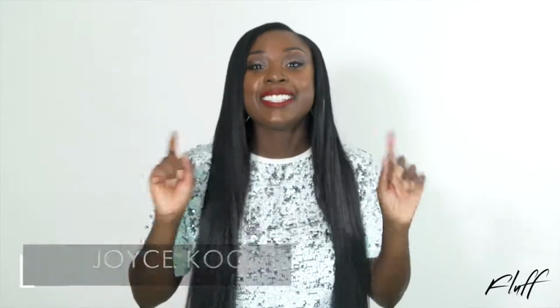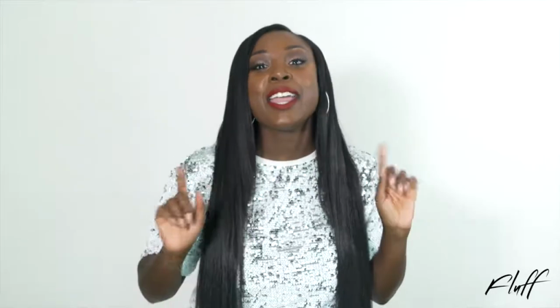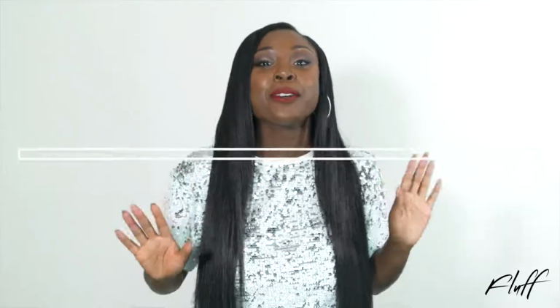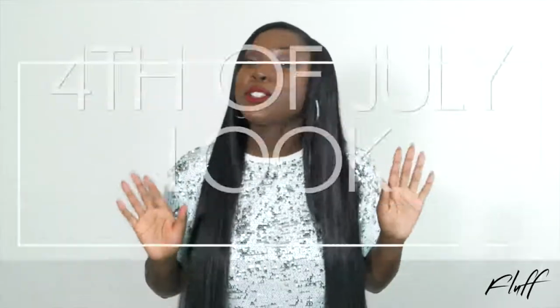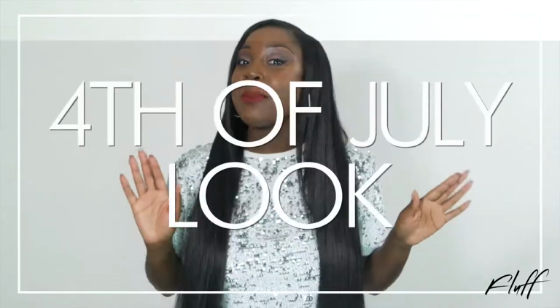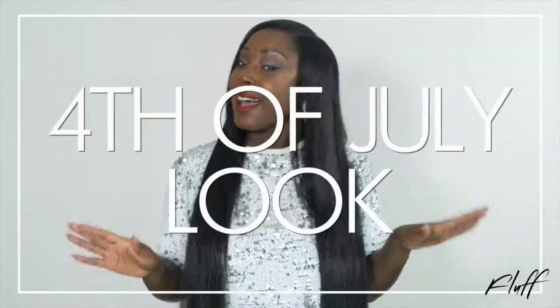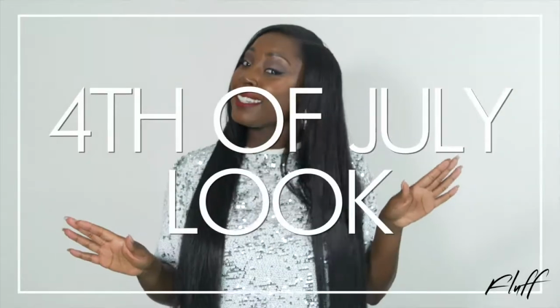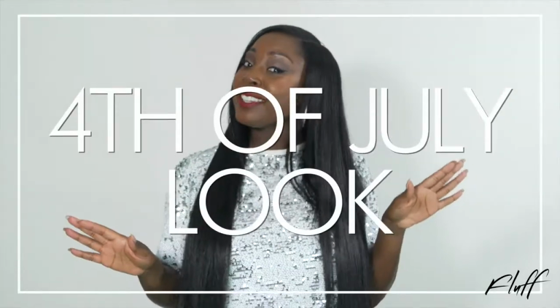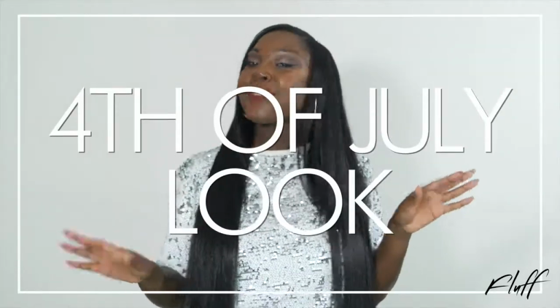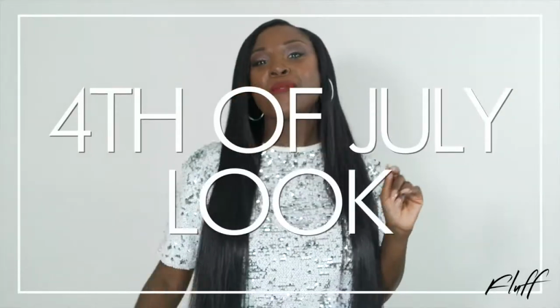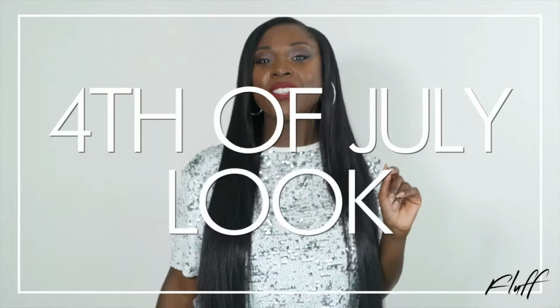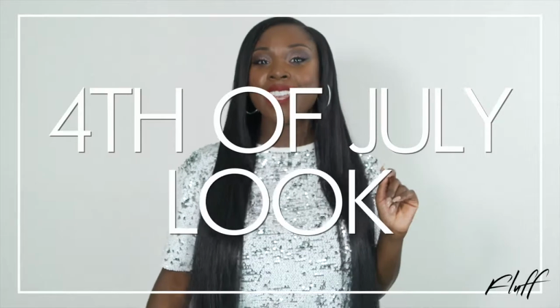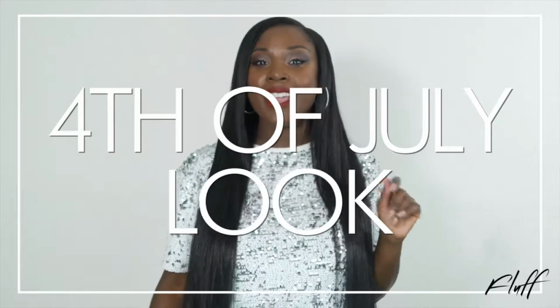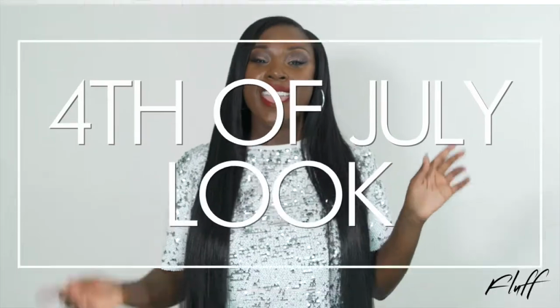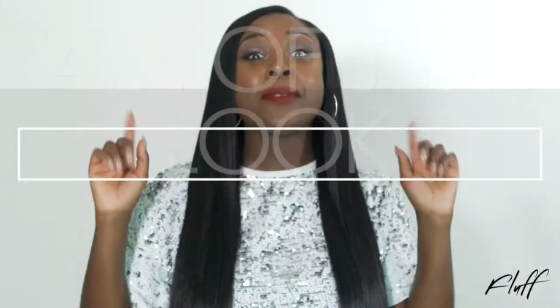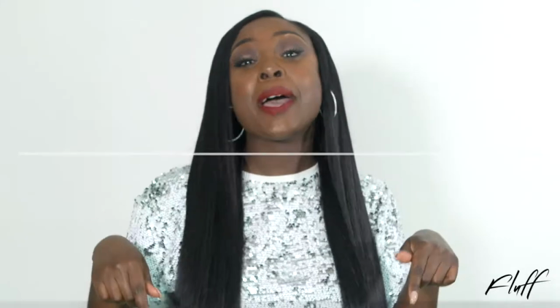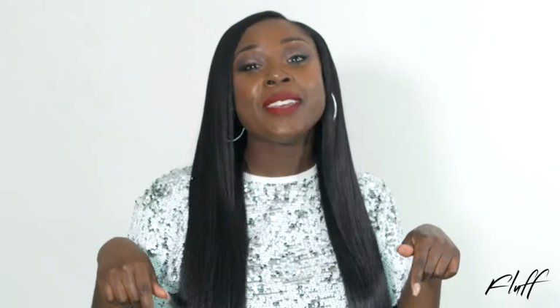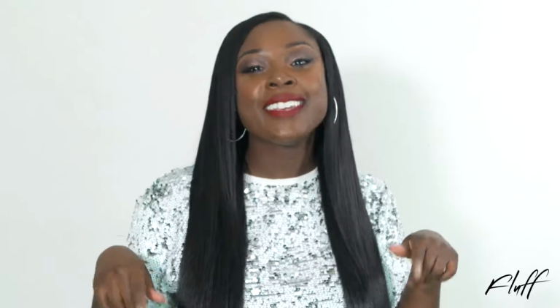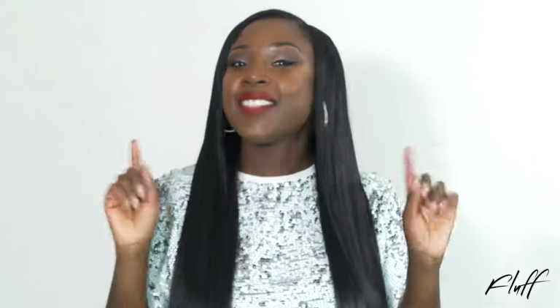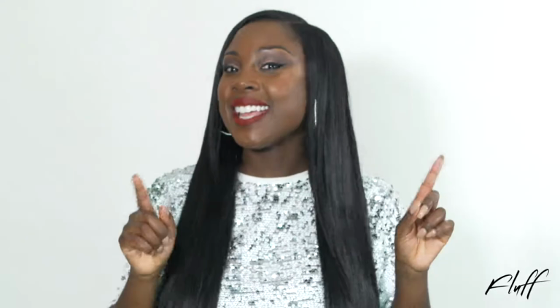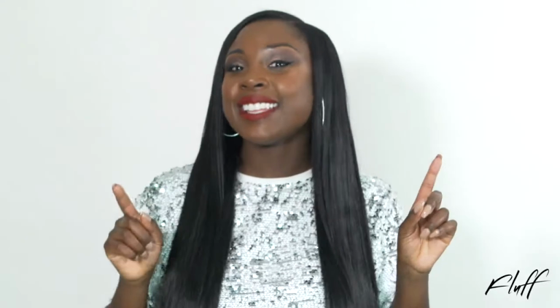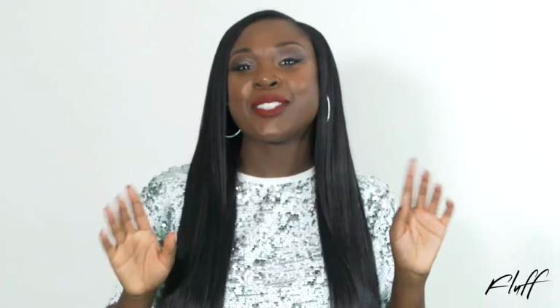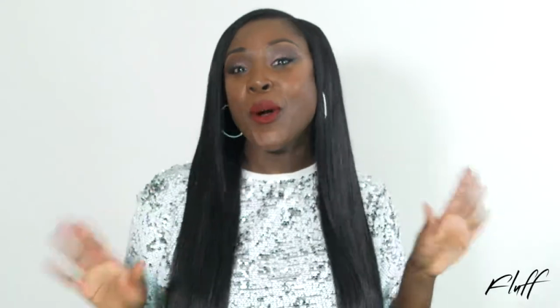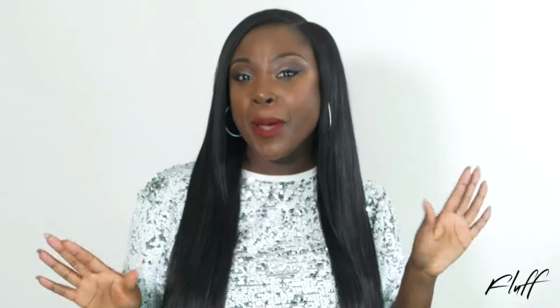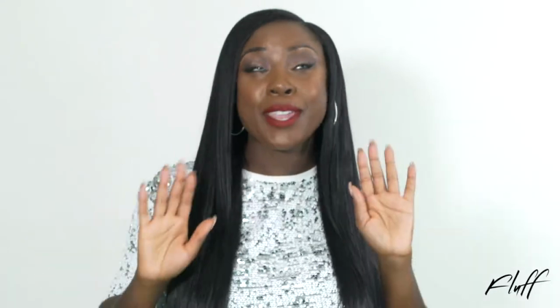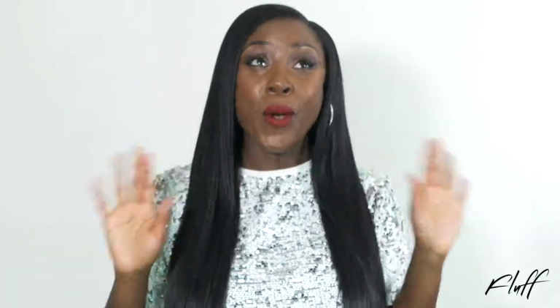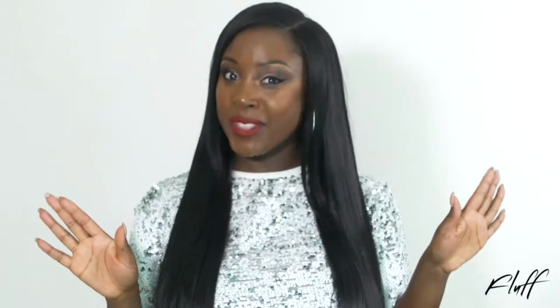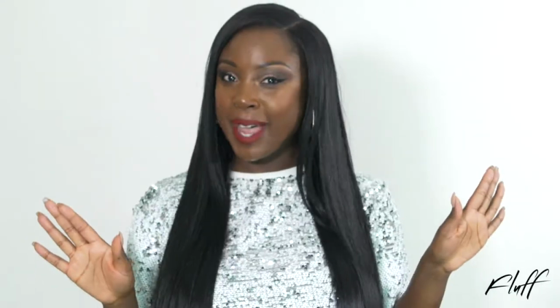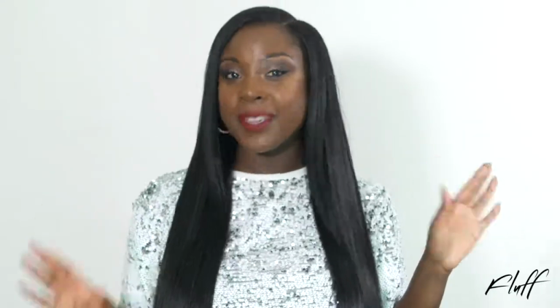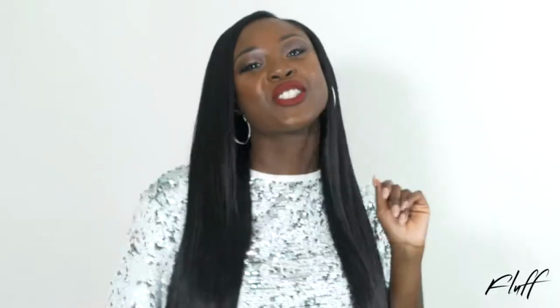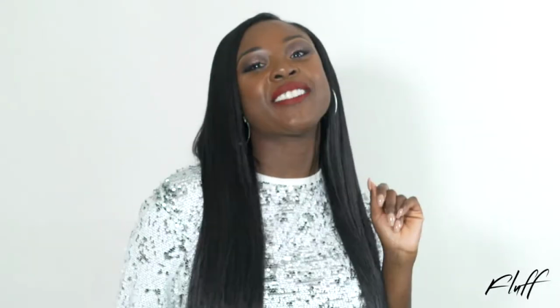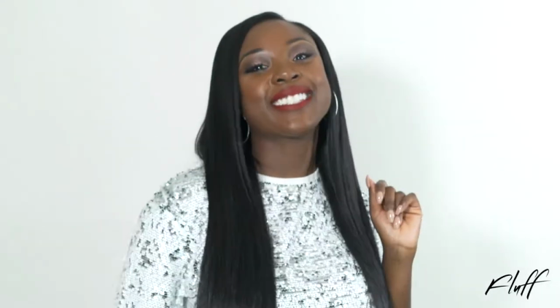Today I'm going to show you my holiday look for 4th of July. And in my opinion, this holiday is all about being over the top and extravagant.